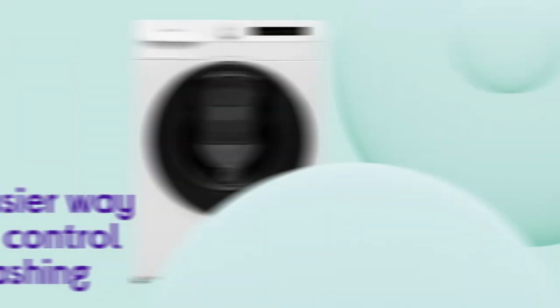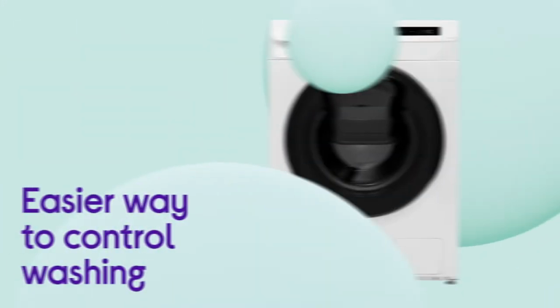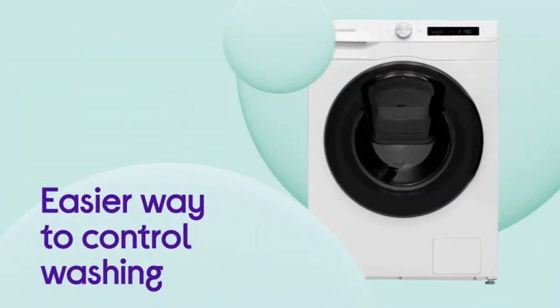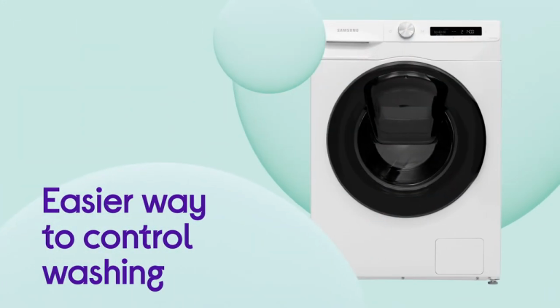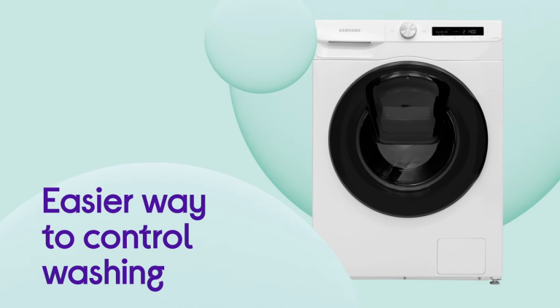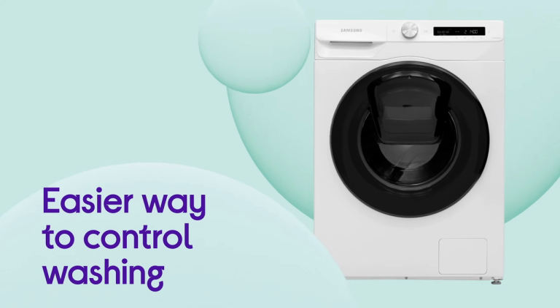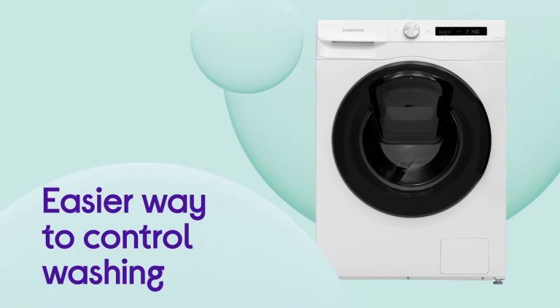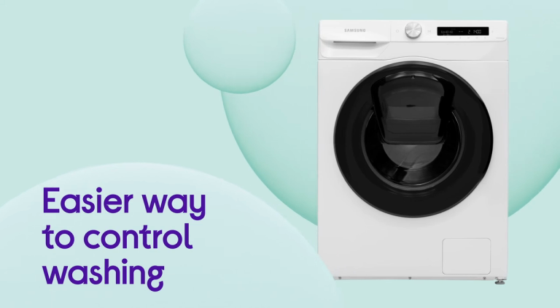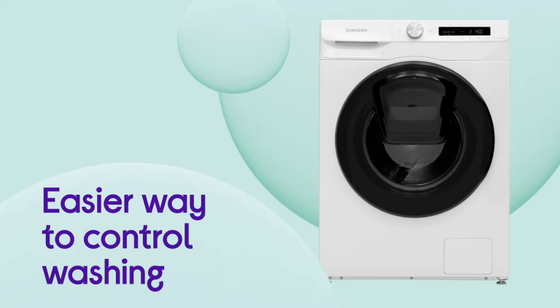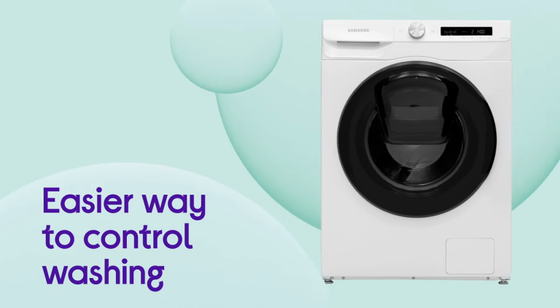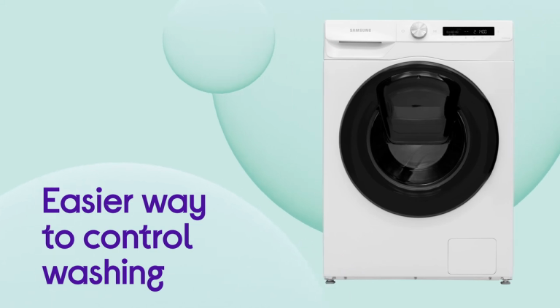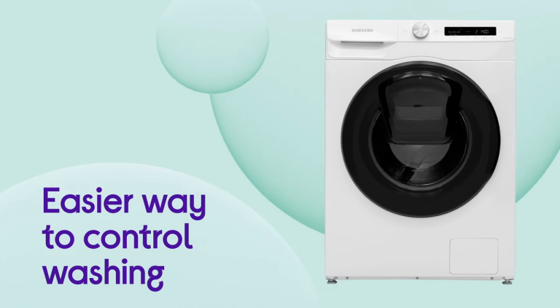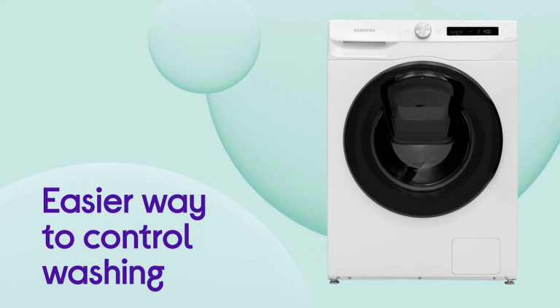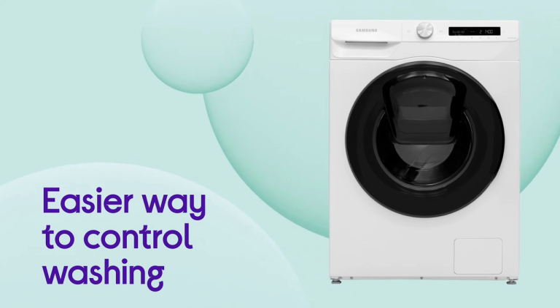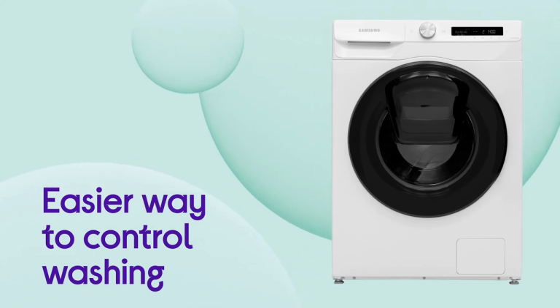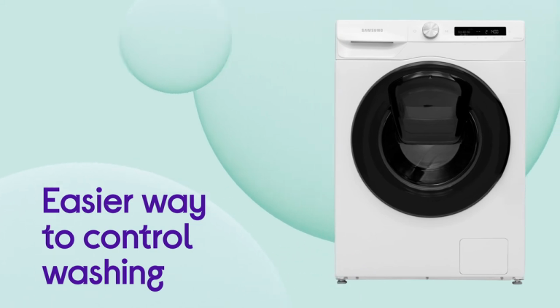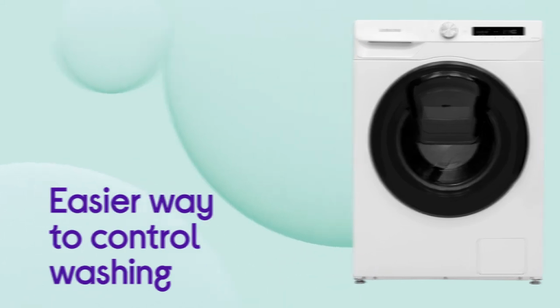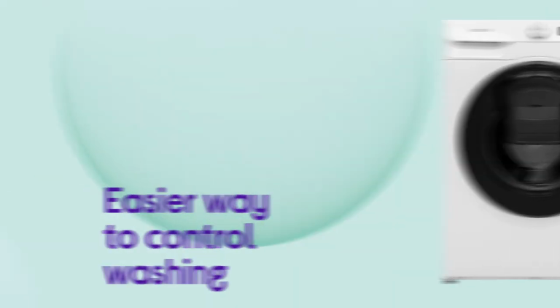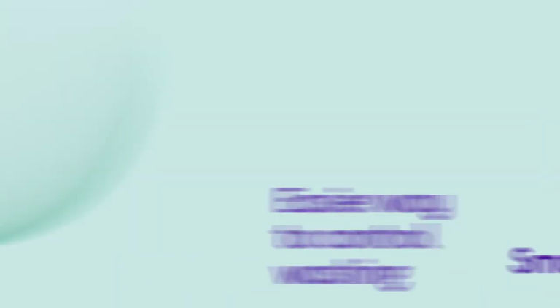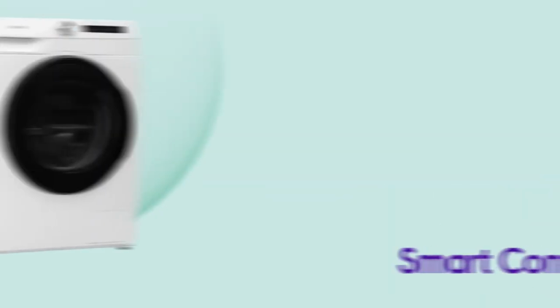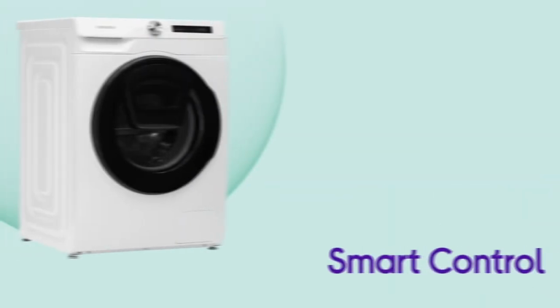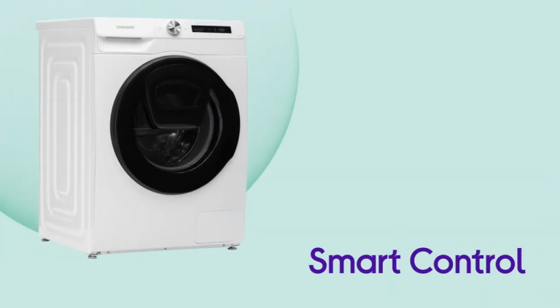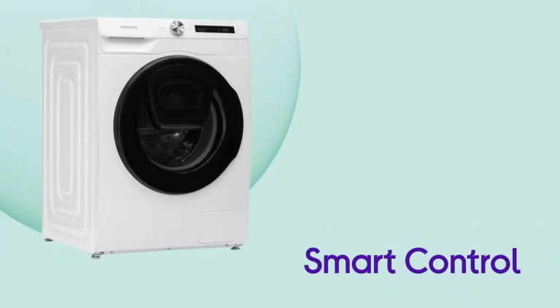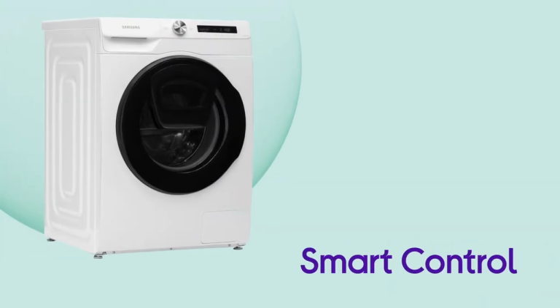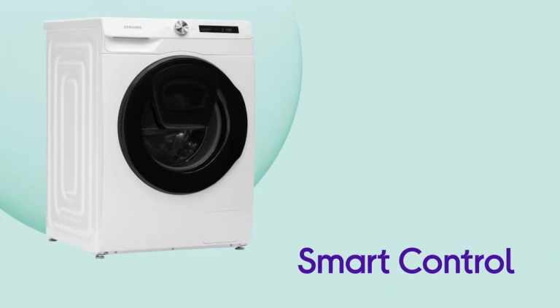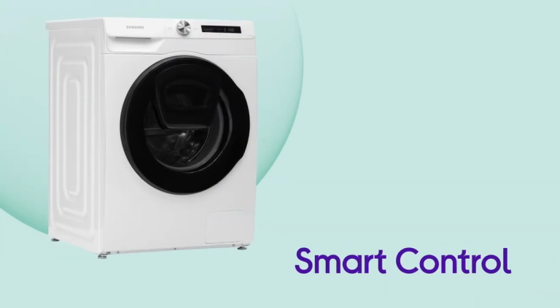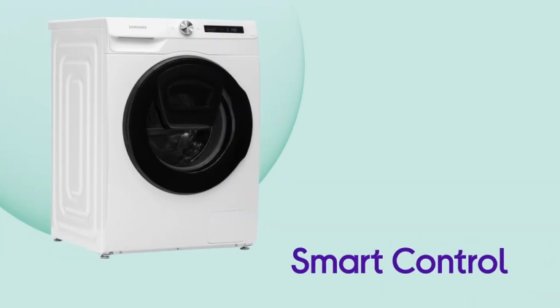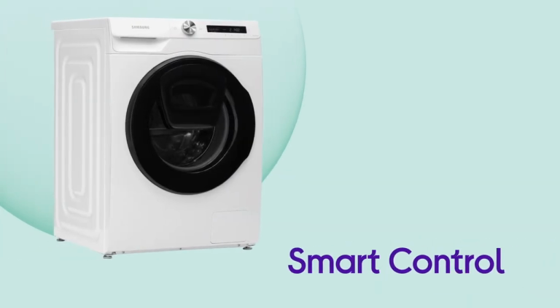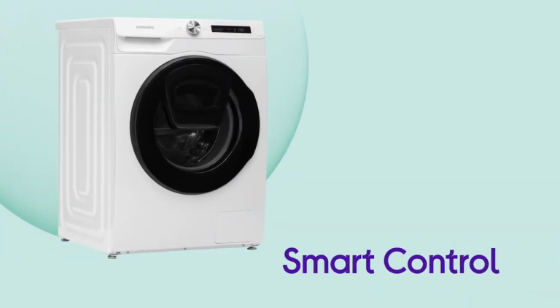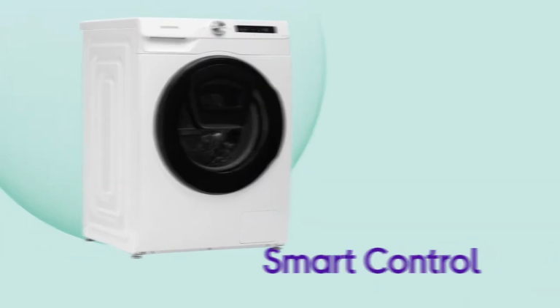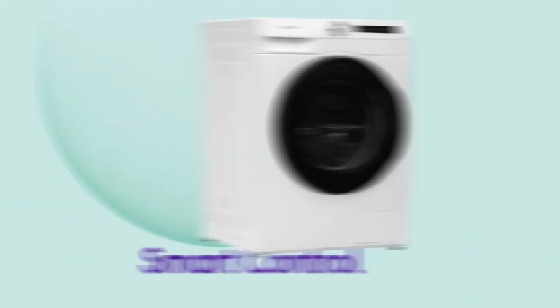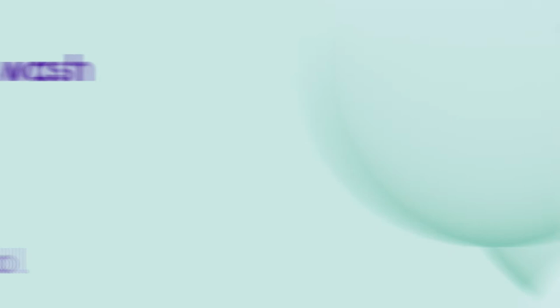You get an easier way to control your washing wherever you are, with a handy way to manage things via smart control.